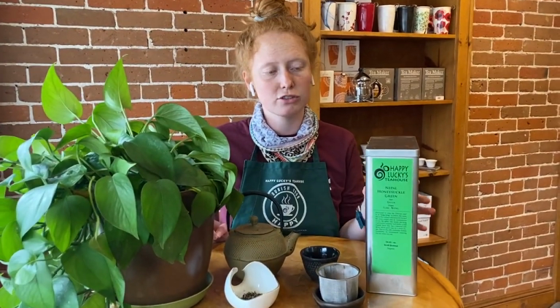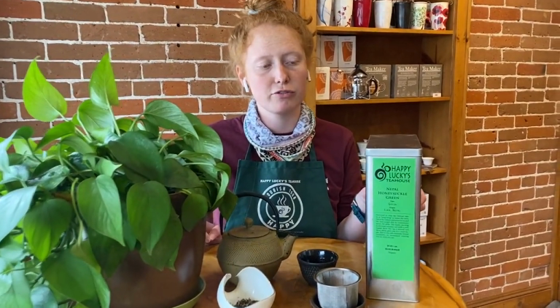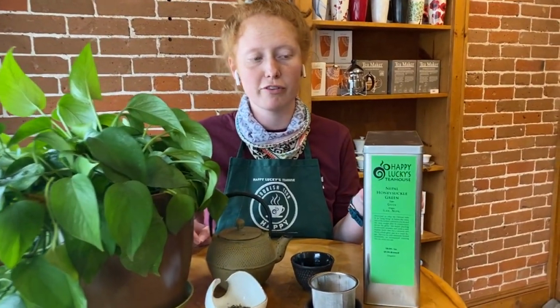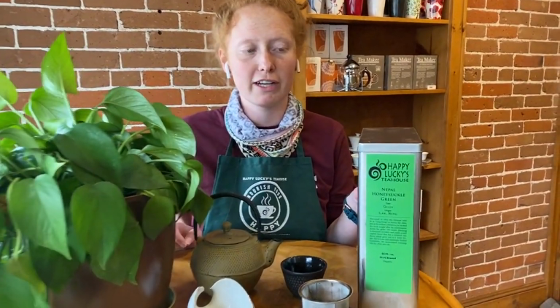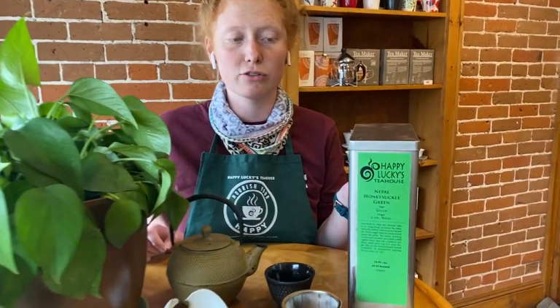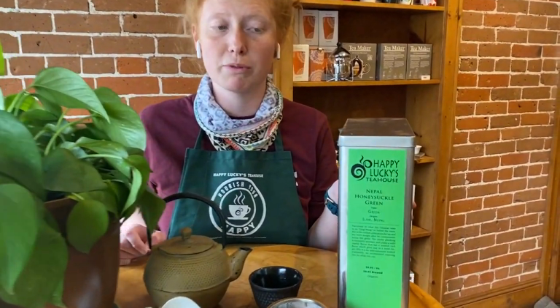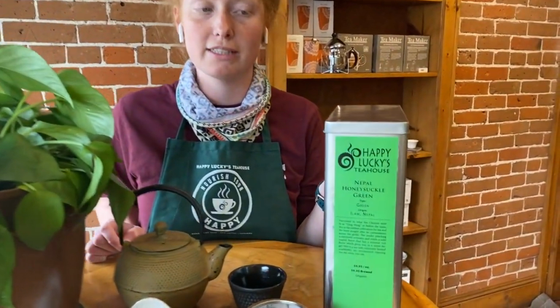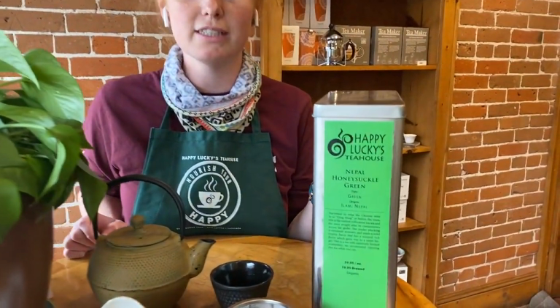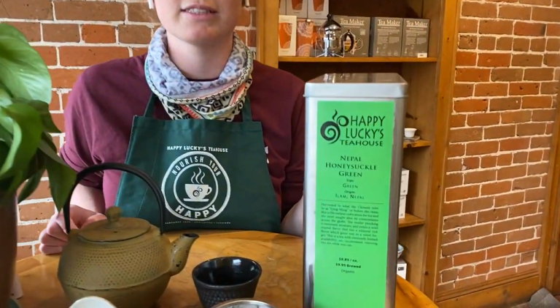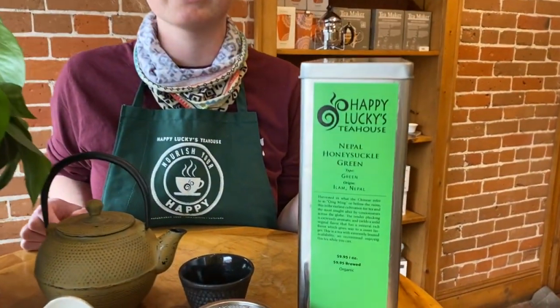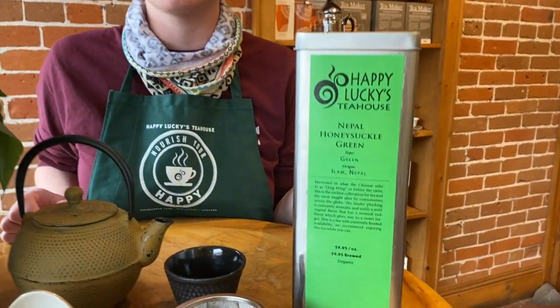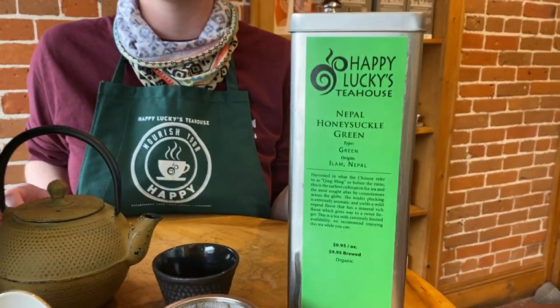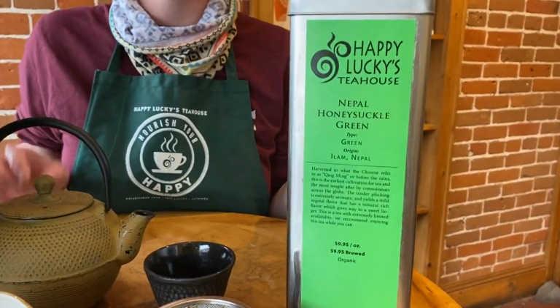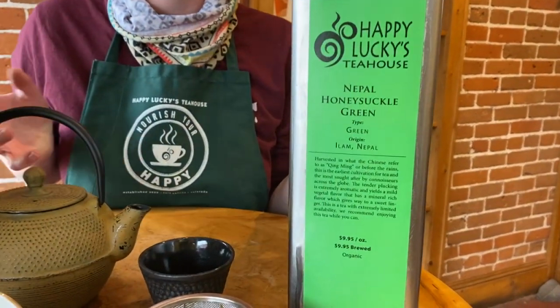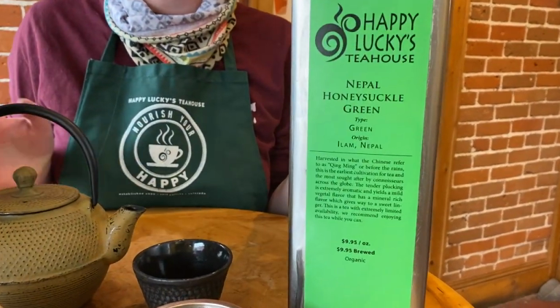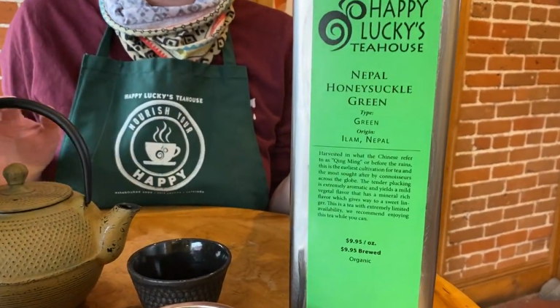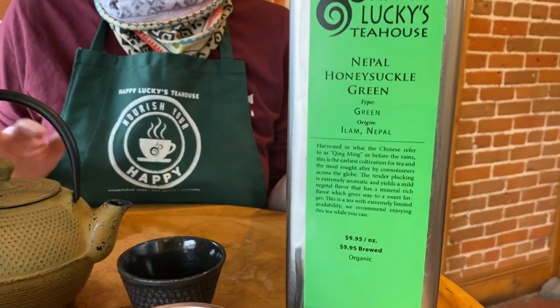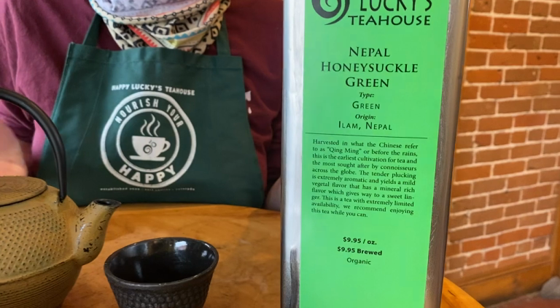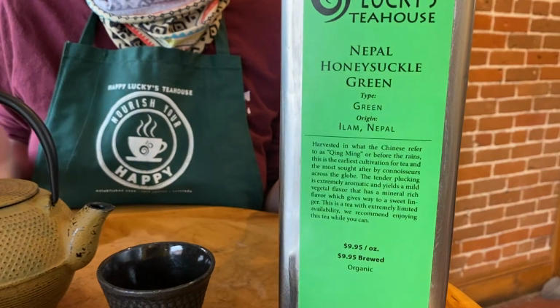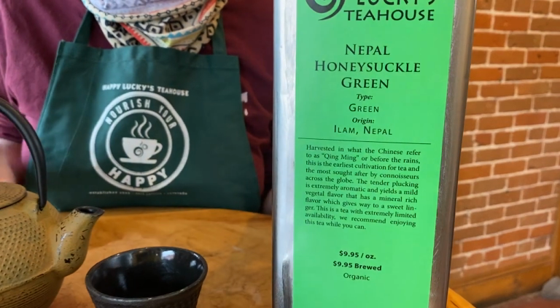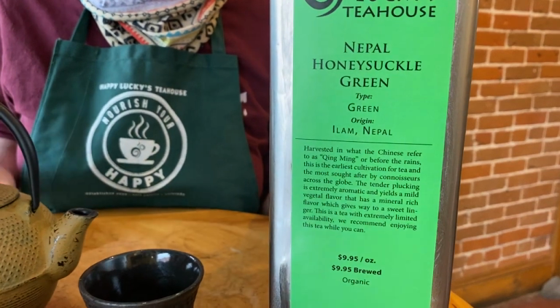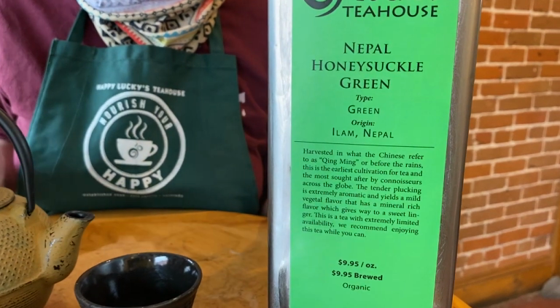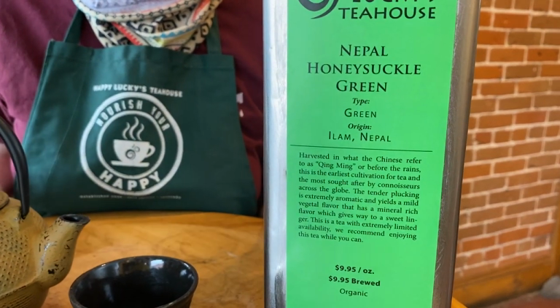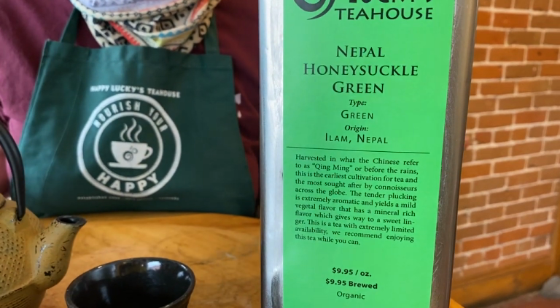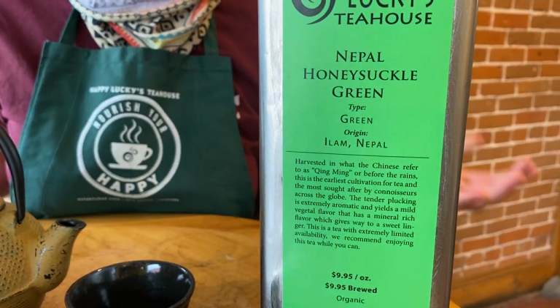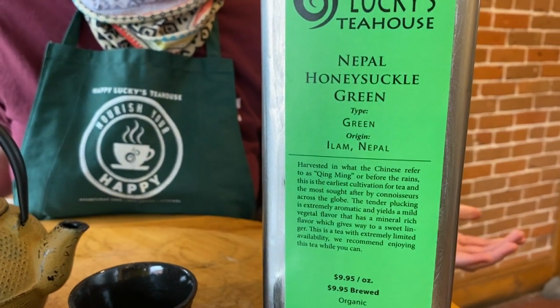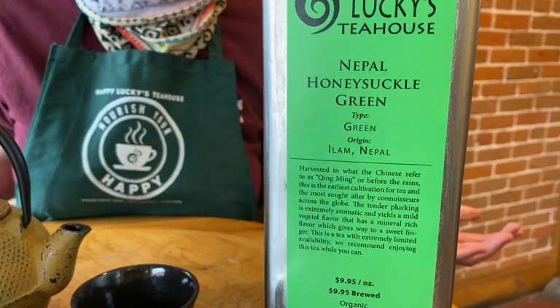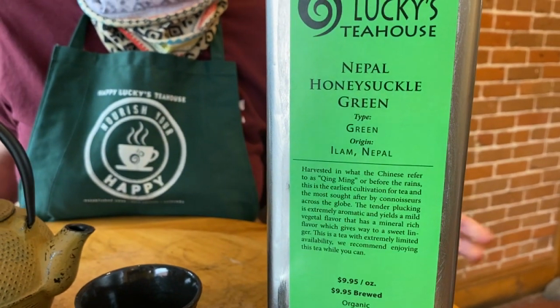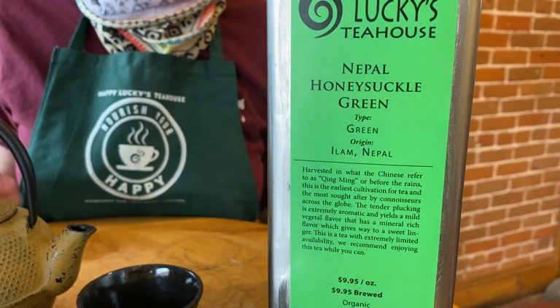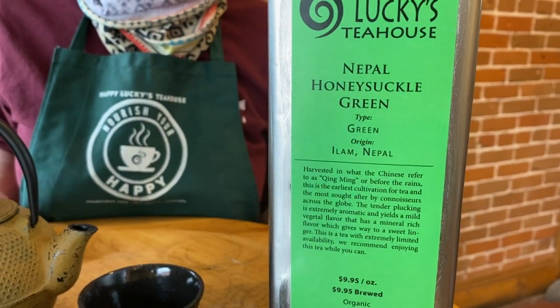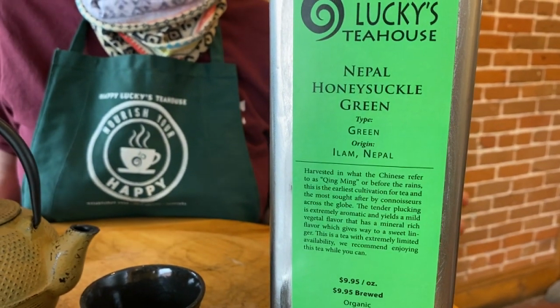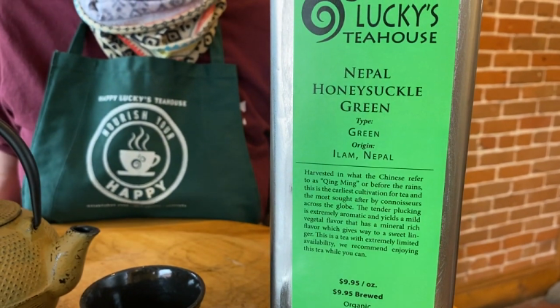So if you've ever had those Darjeeling black teas, this is going to have similar tastings to that, but it's going to be pretty different because it's a green tea.